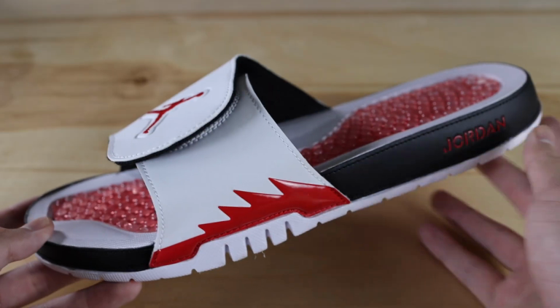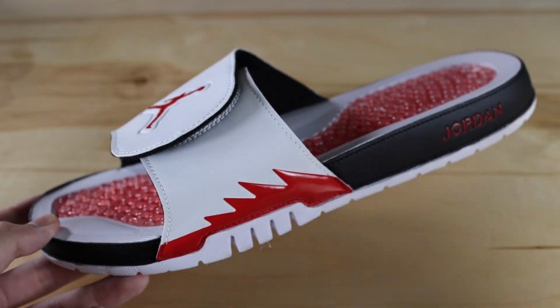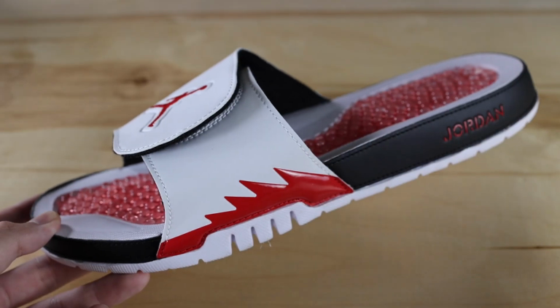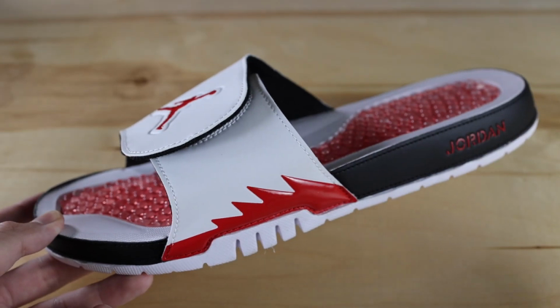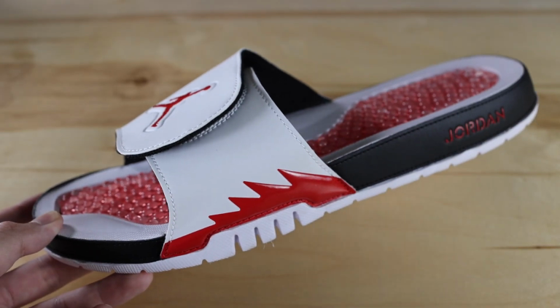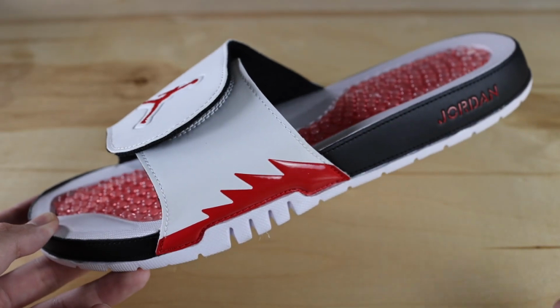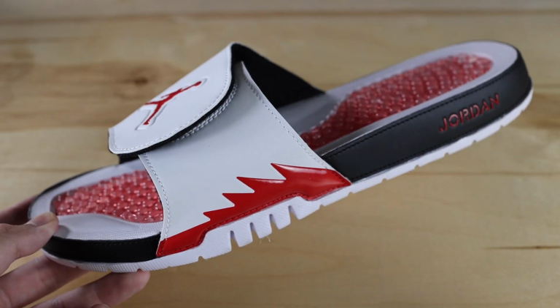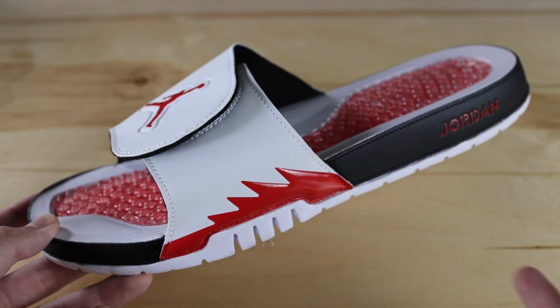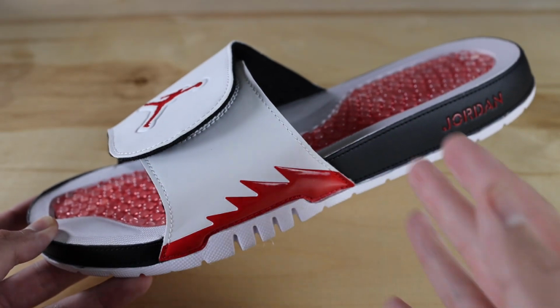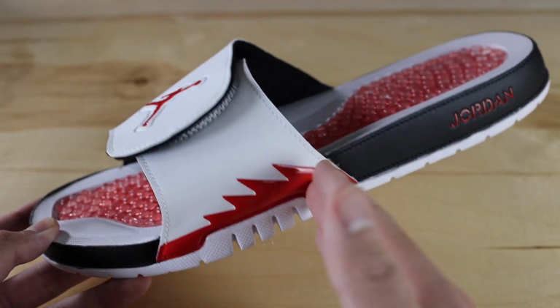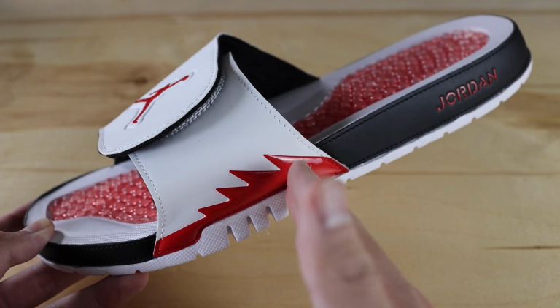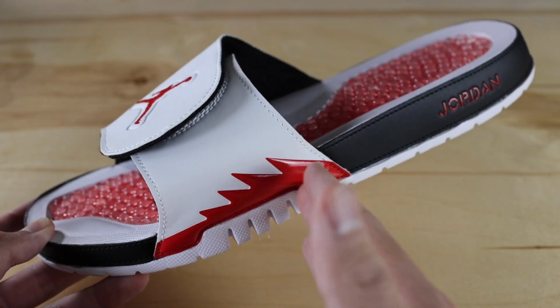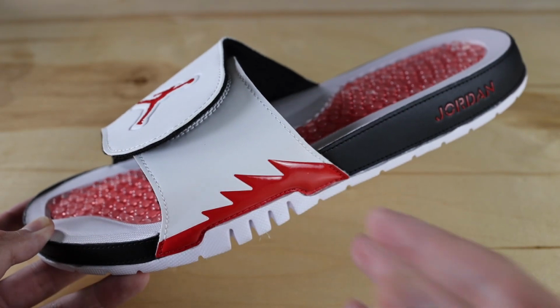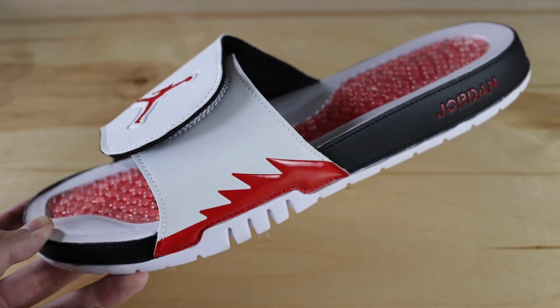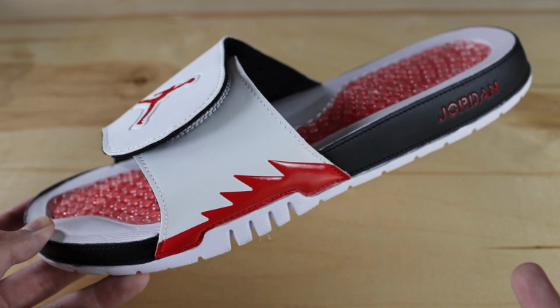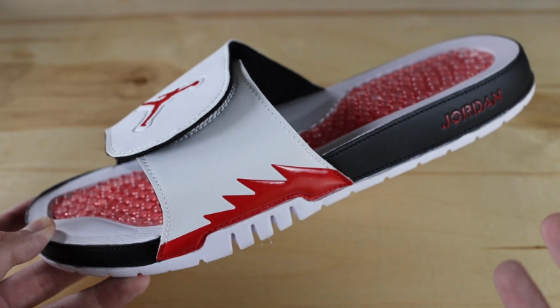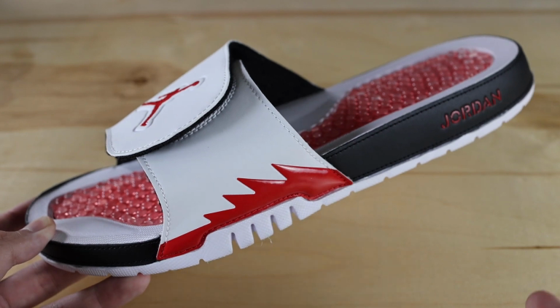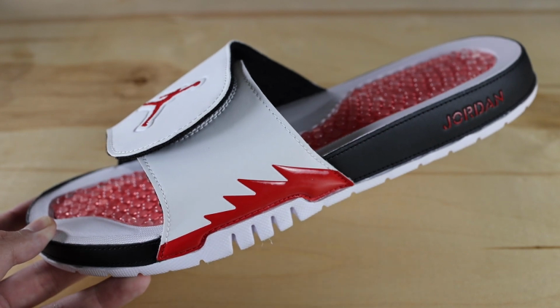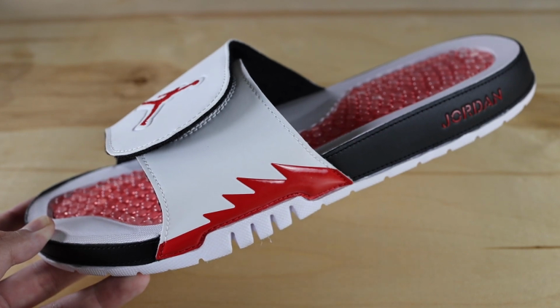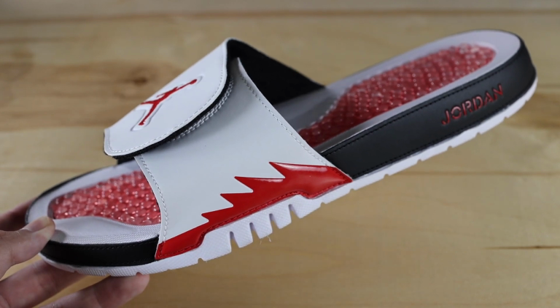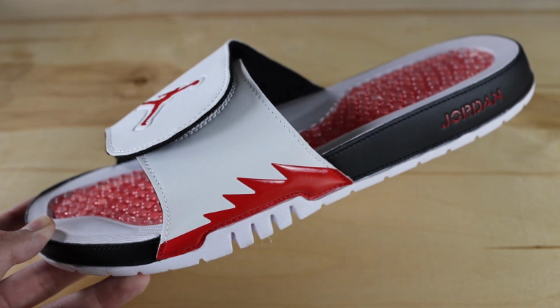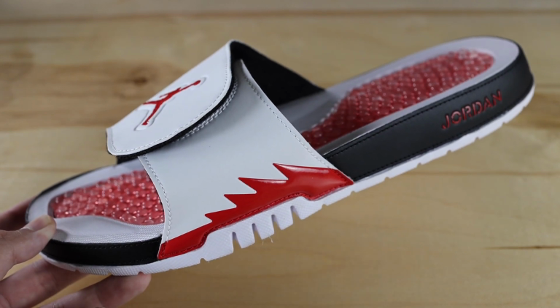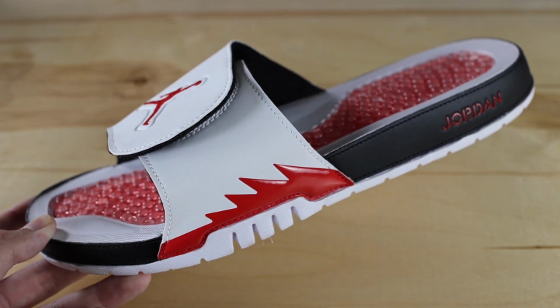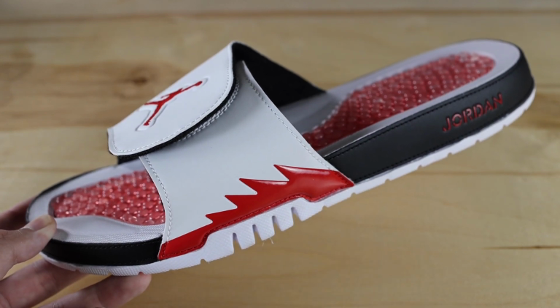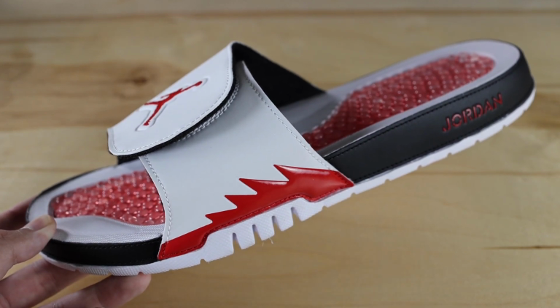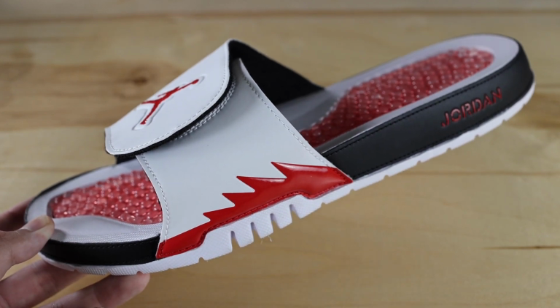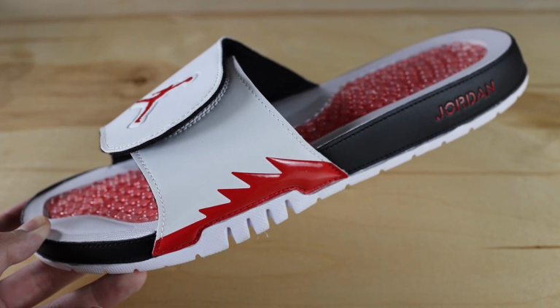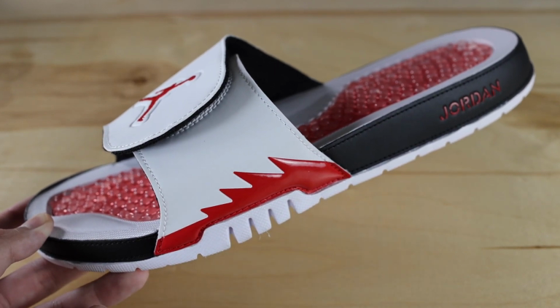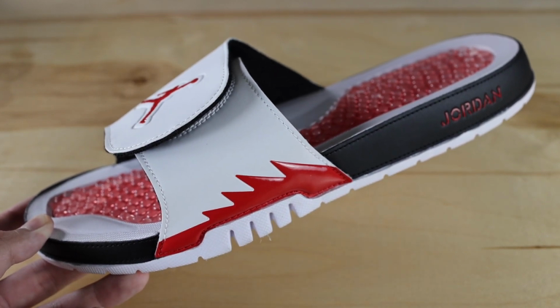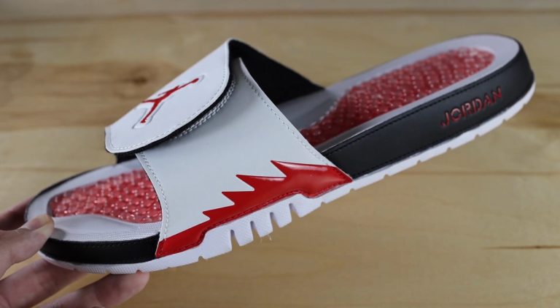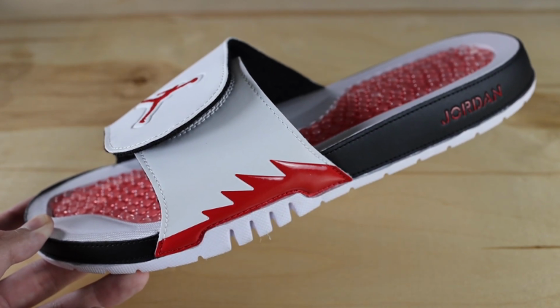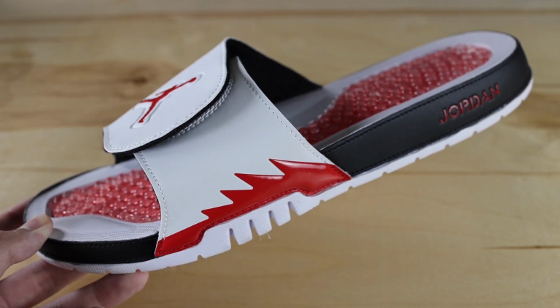That wraps up the close-up review of the slide itself. Now I'm going to throw it on feet just so you can see how it looks, so let's go right into it.